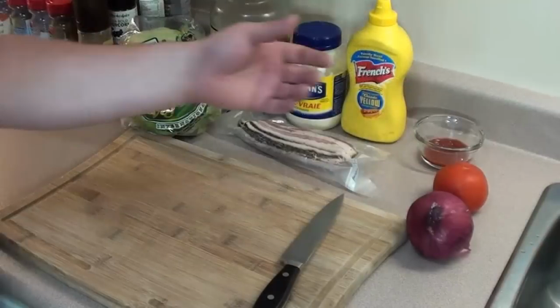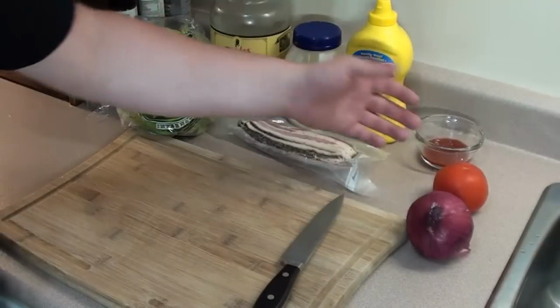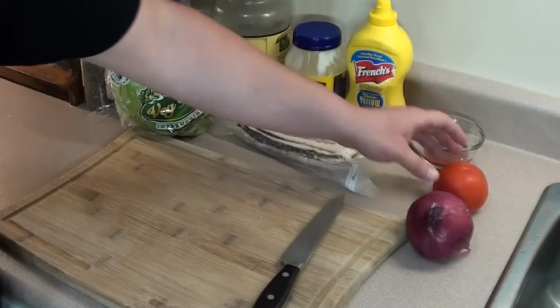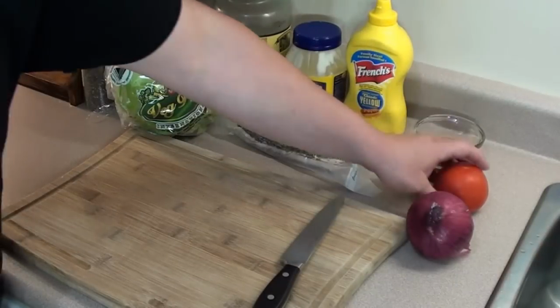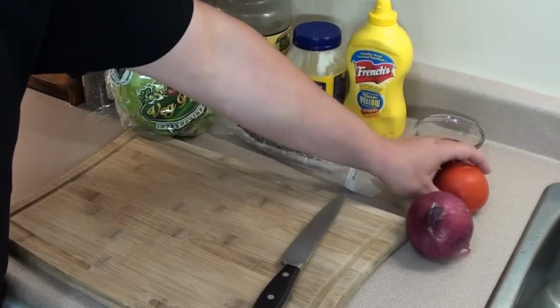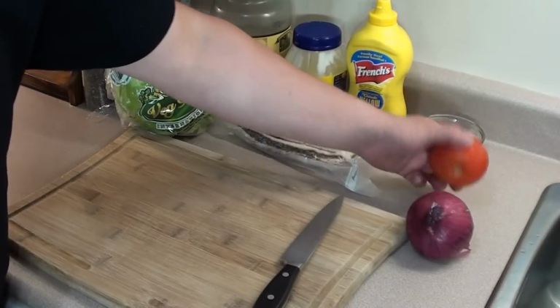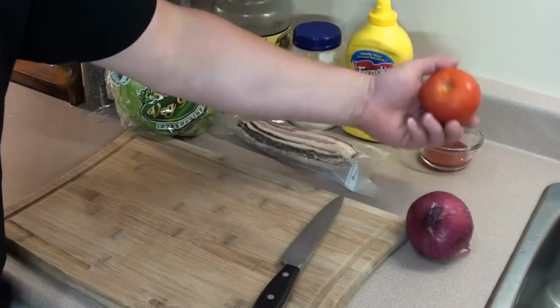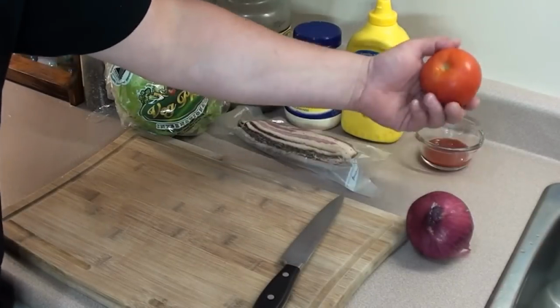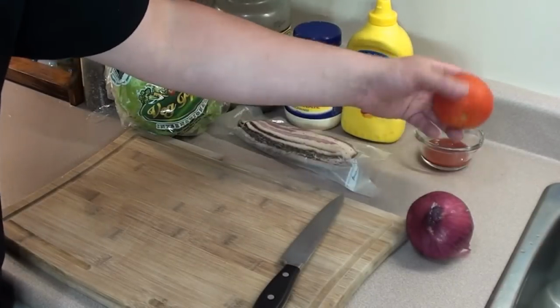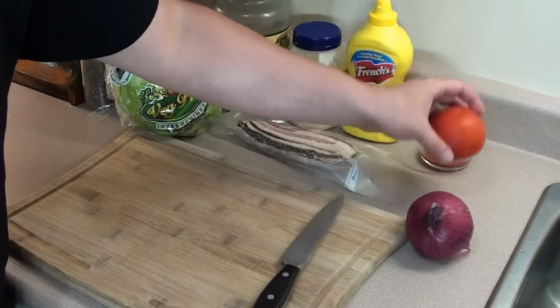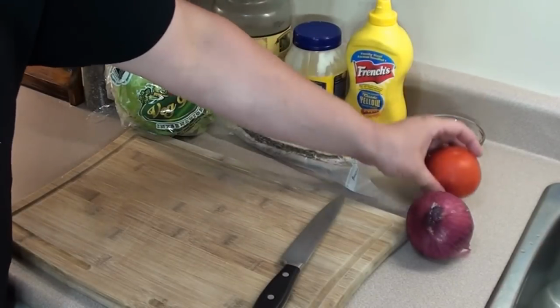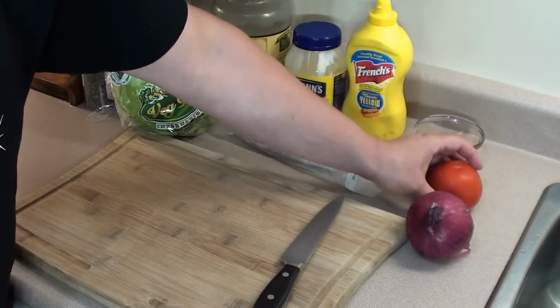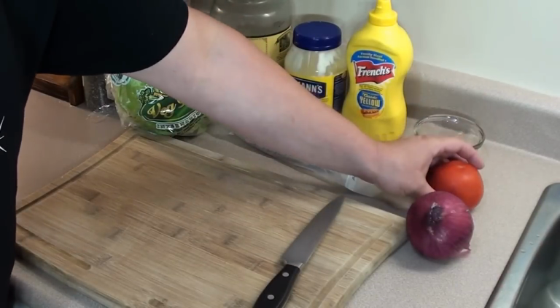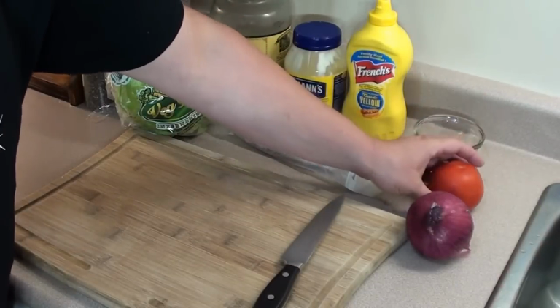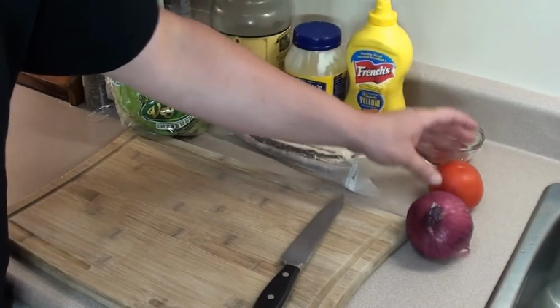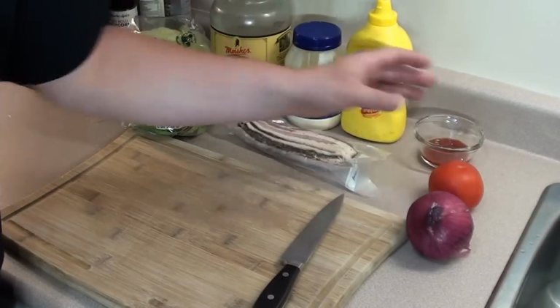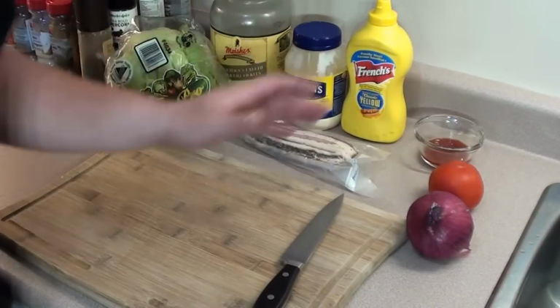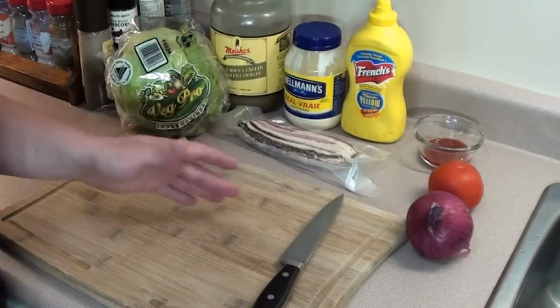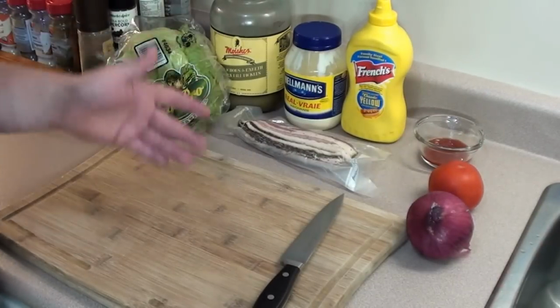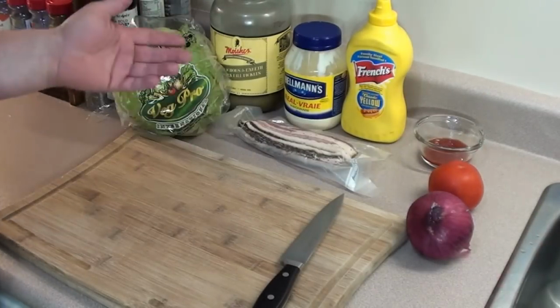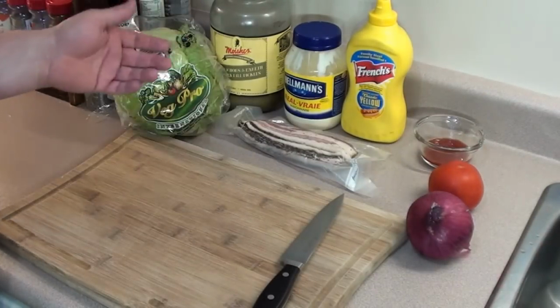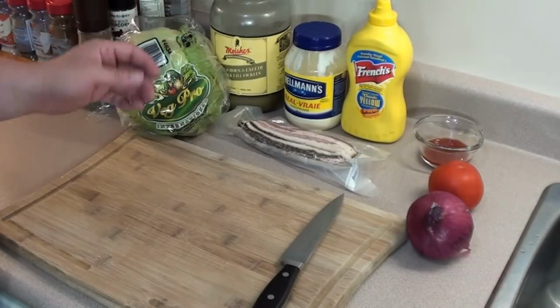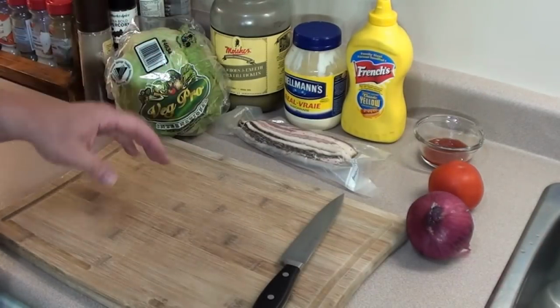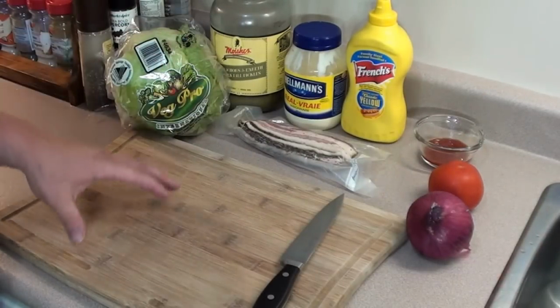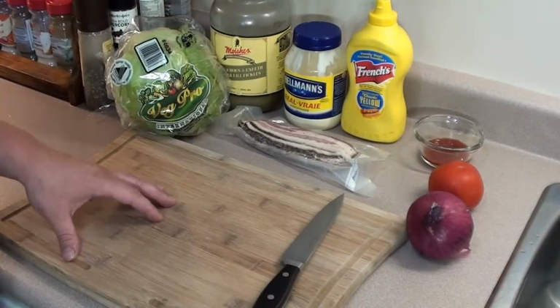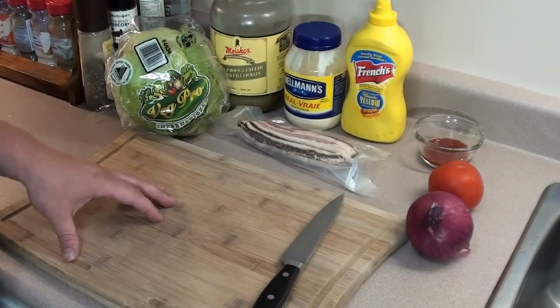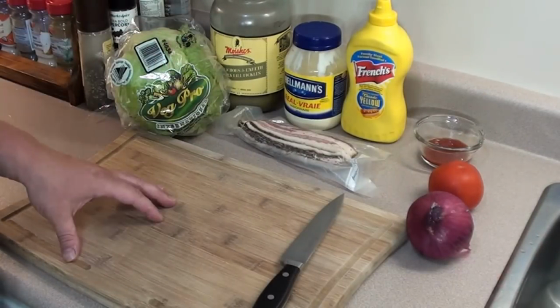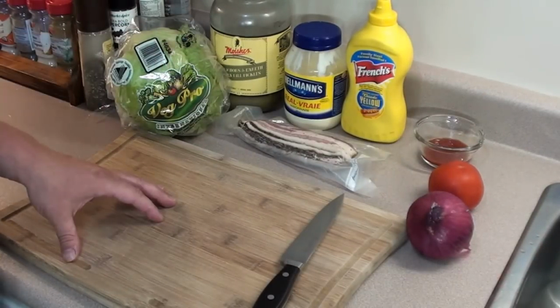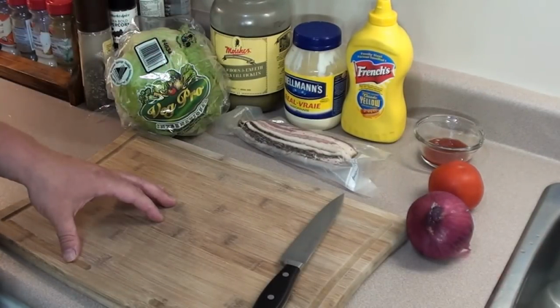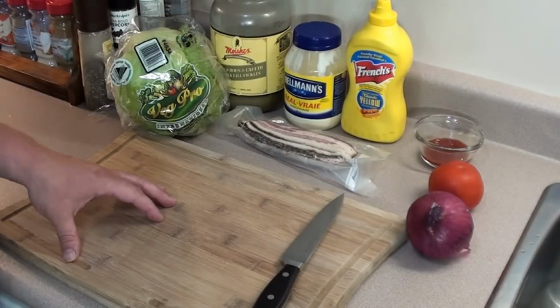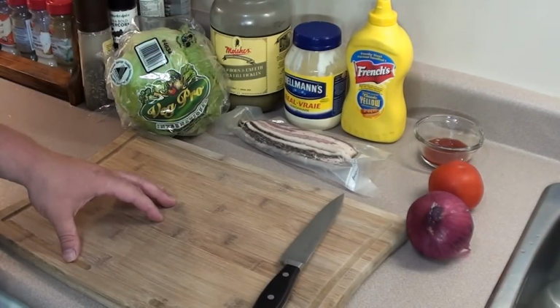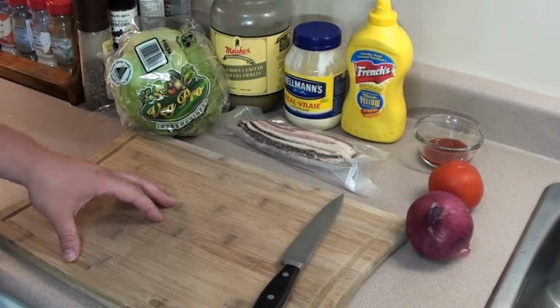First thing we're gonna do is wash some of these vegetables, get everything all cut up and prepped for the burgers.